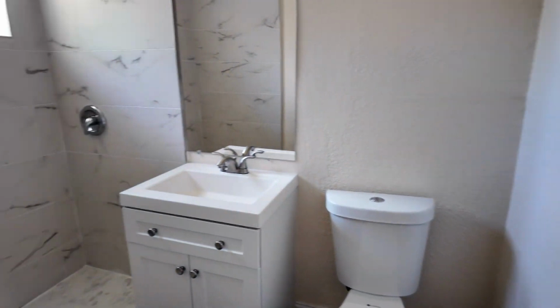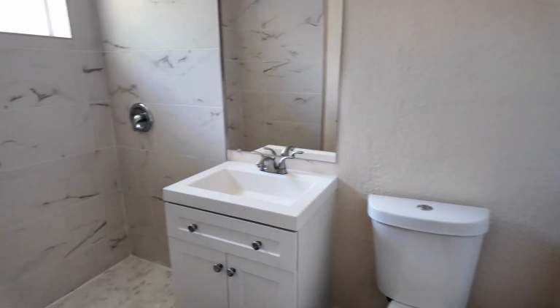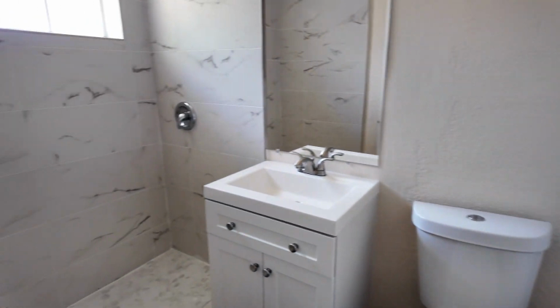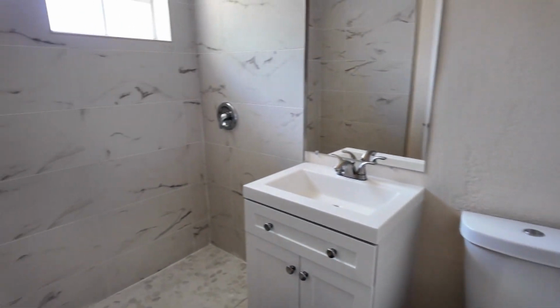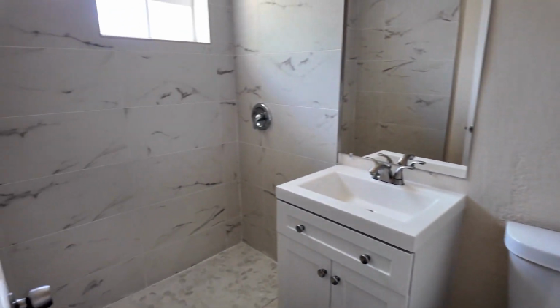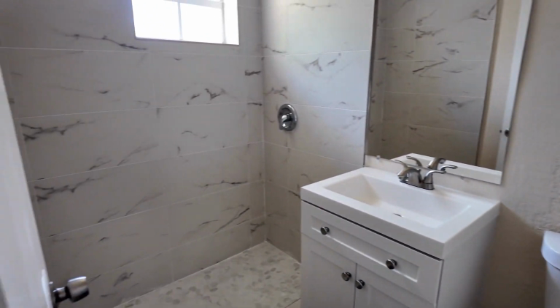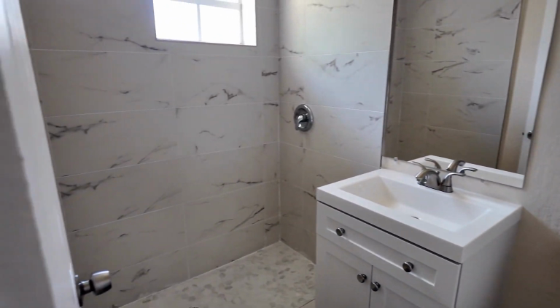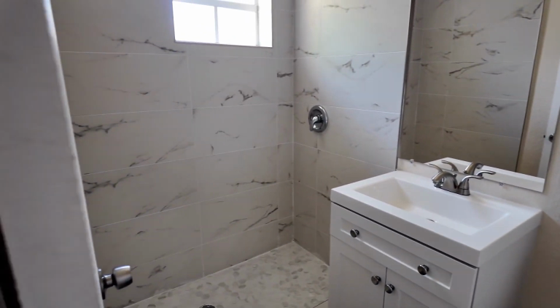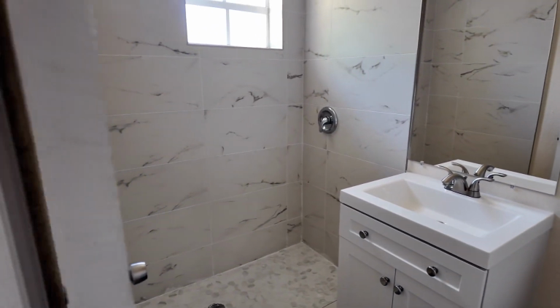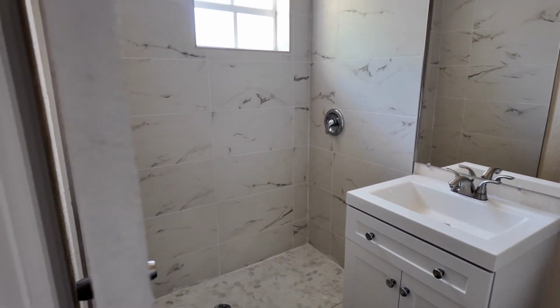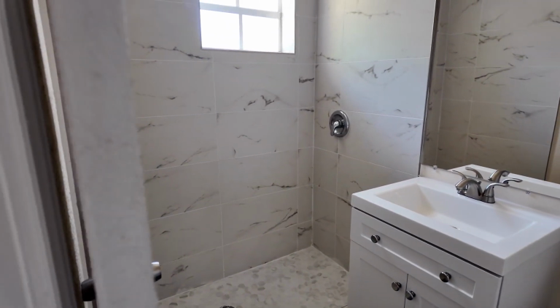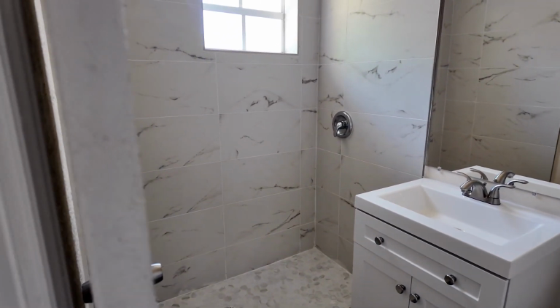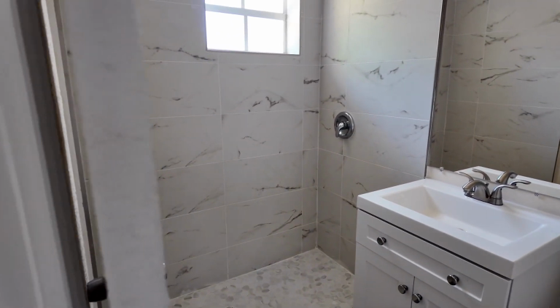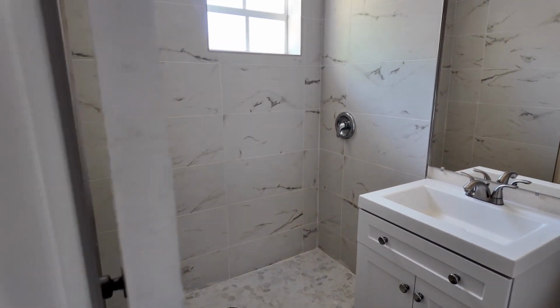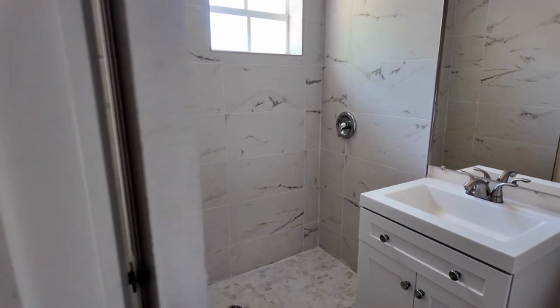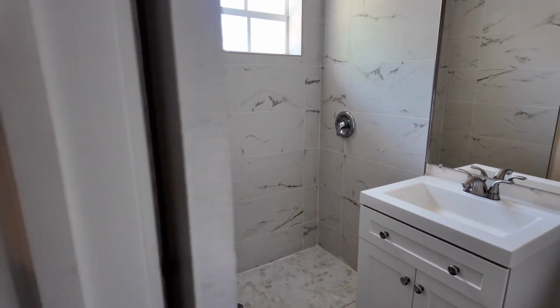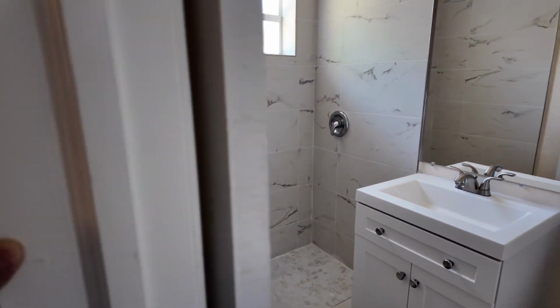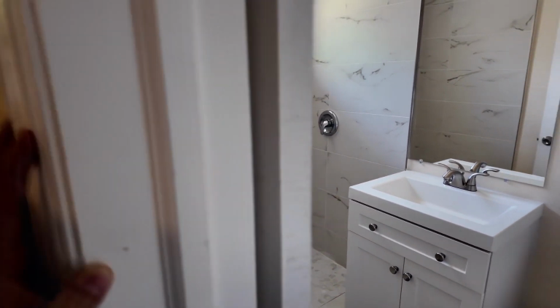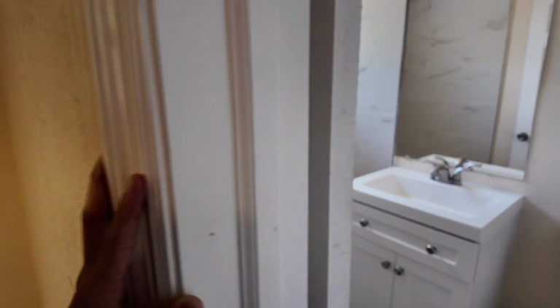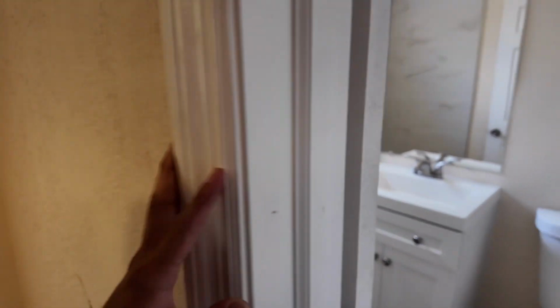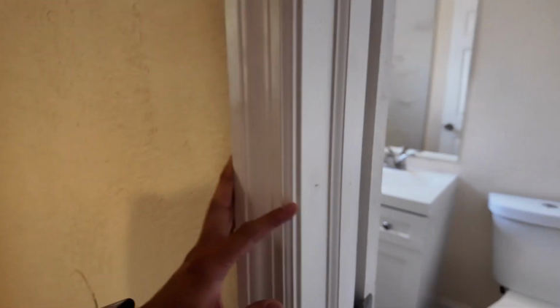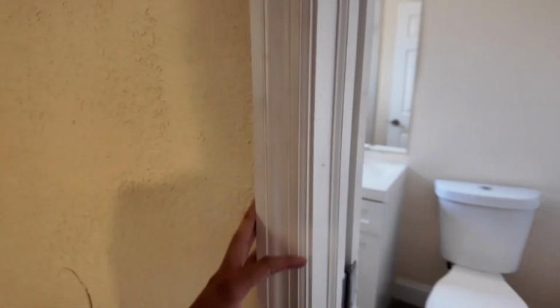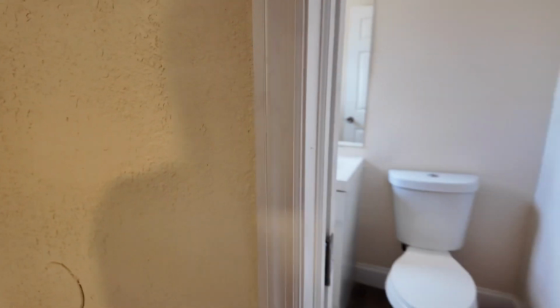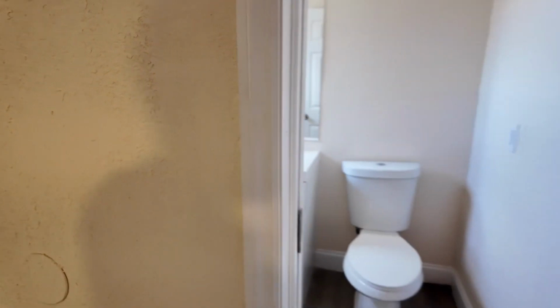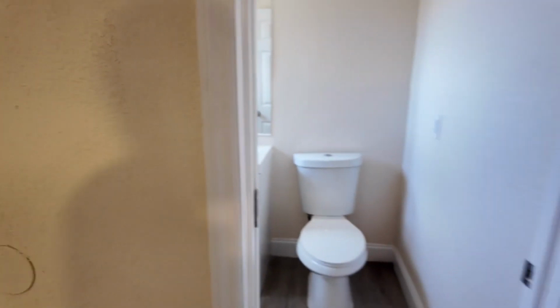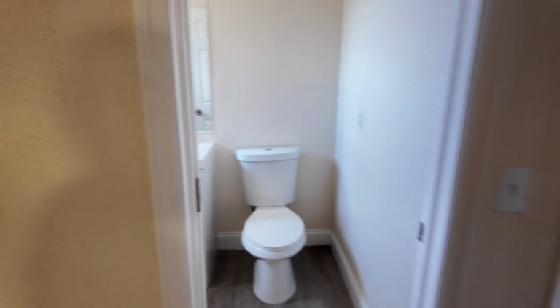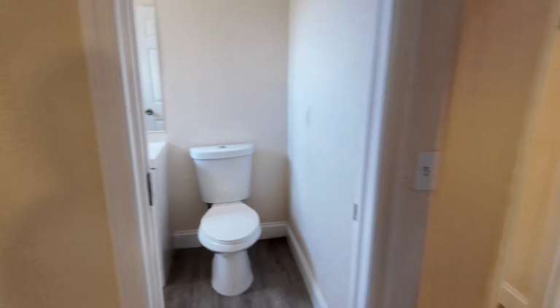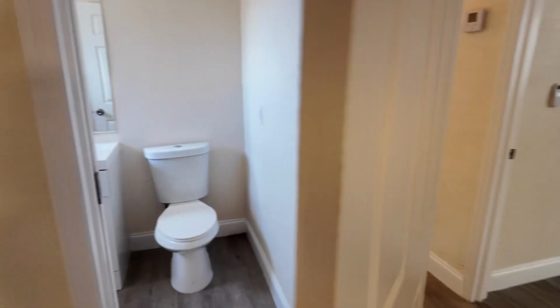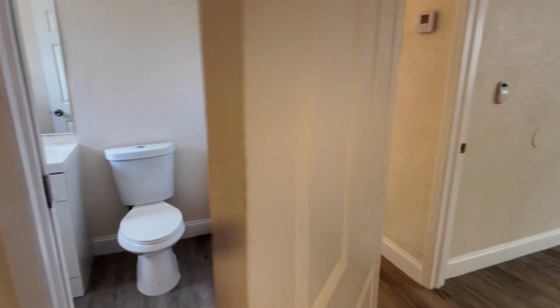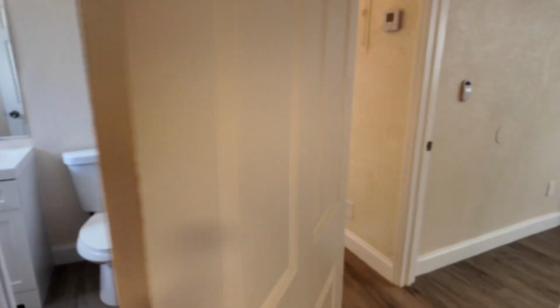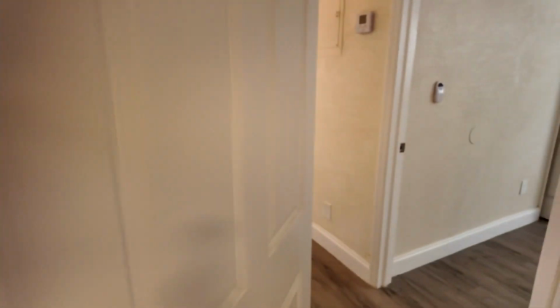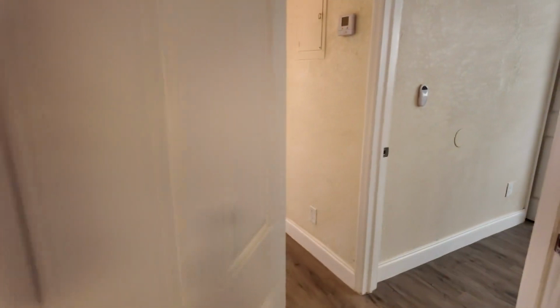Again, fully updated. Everything is brand new — cabinetry, toilet looks brand new.